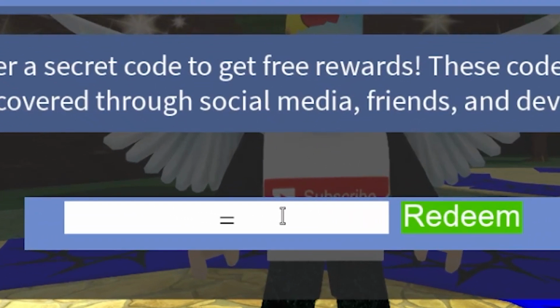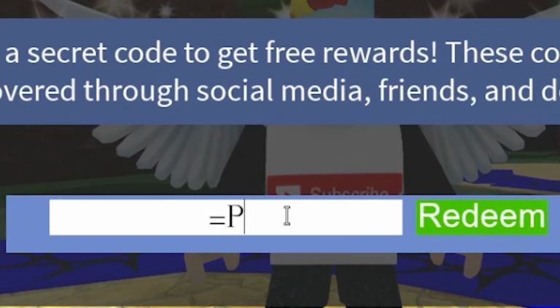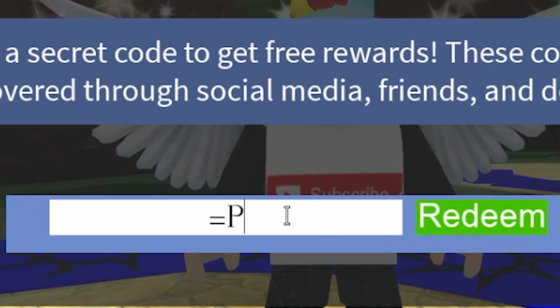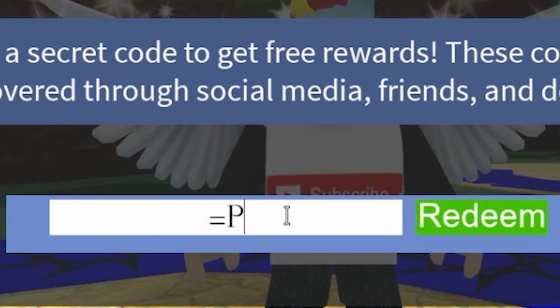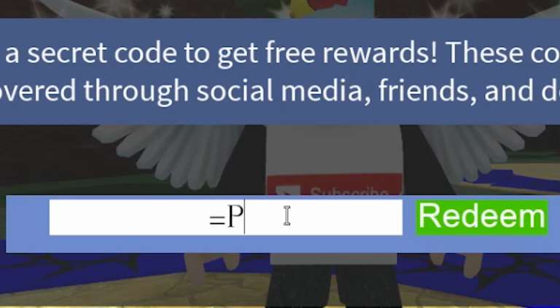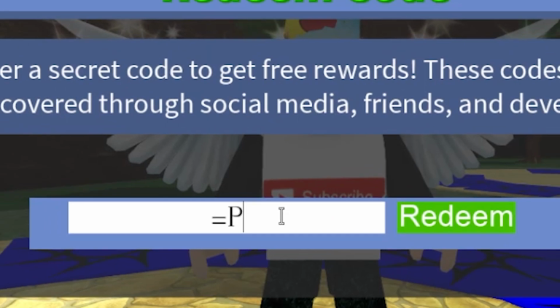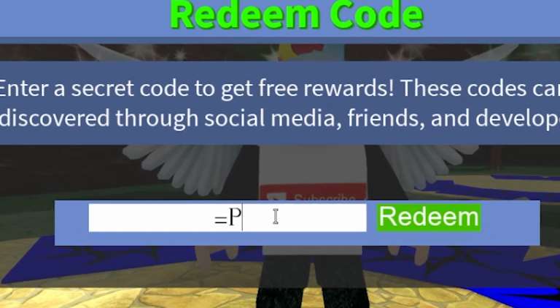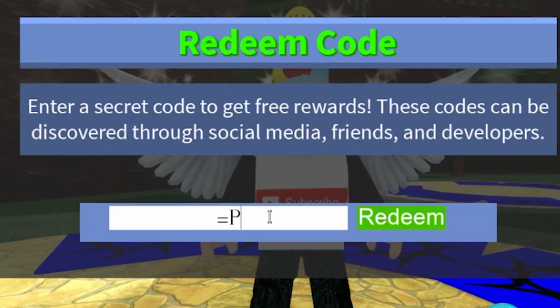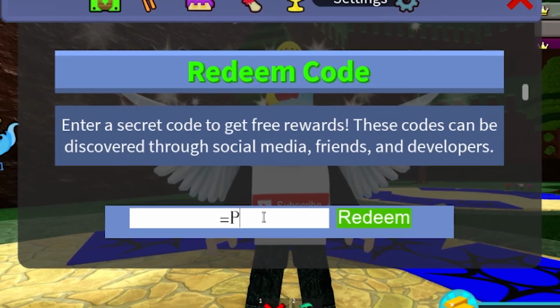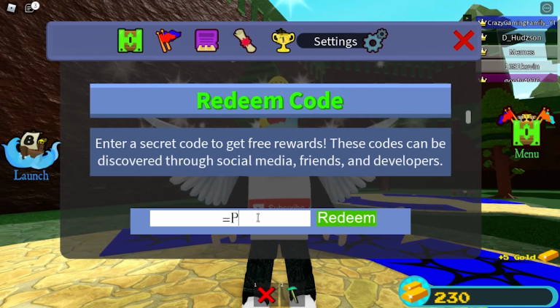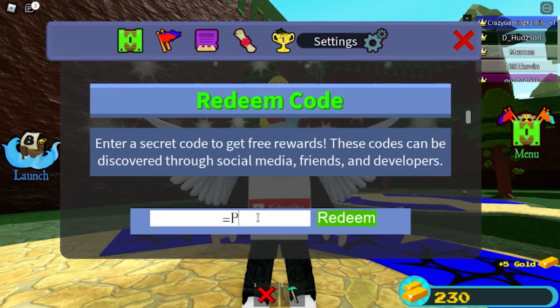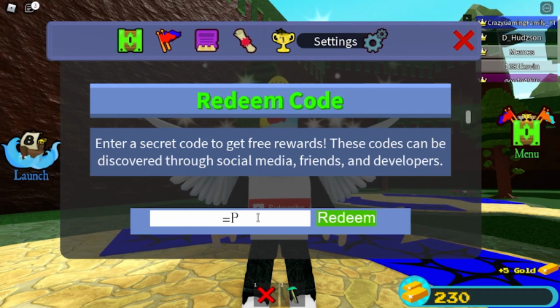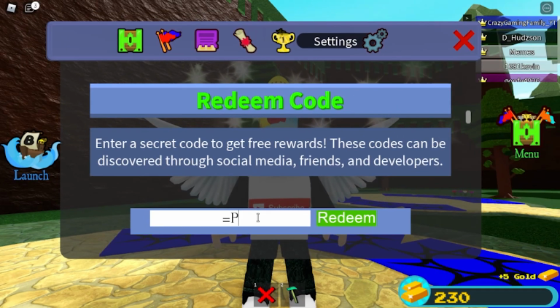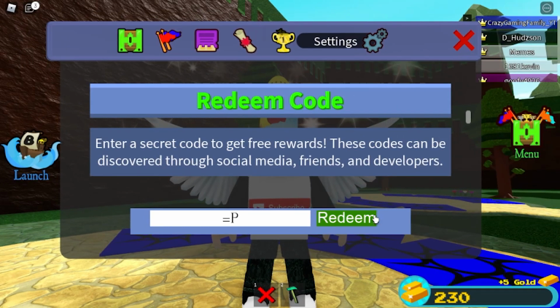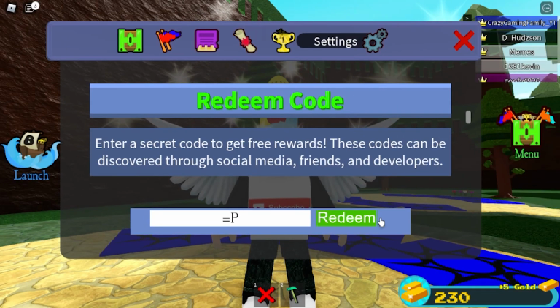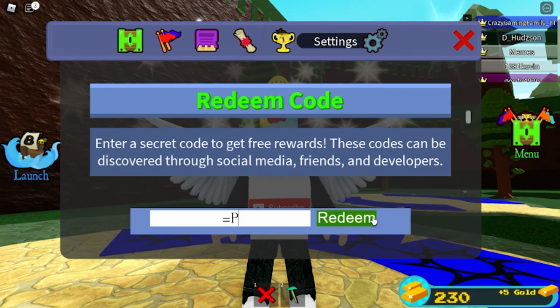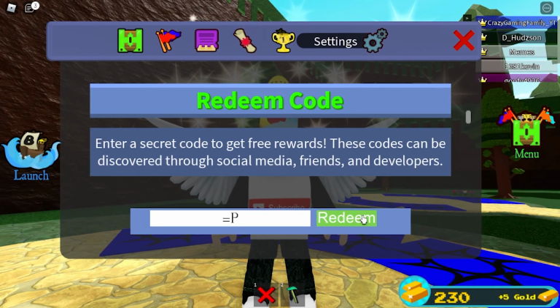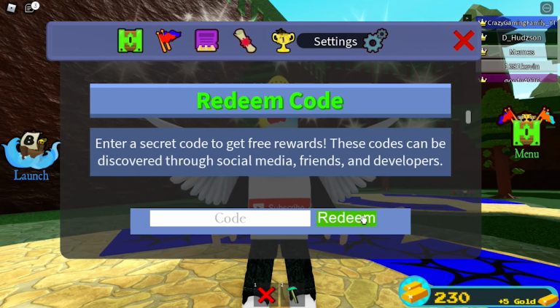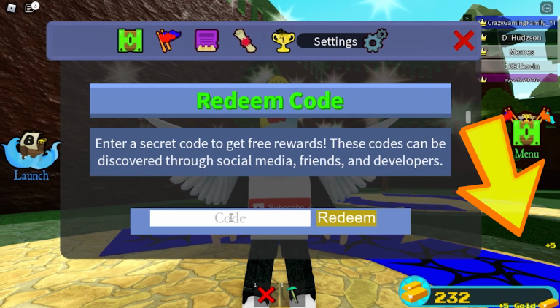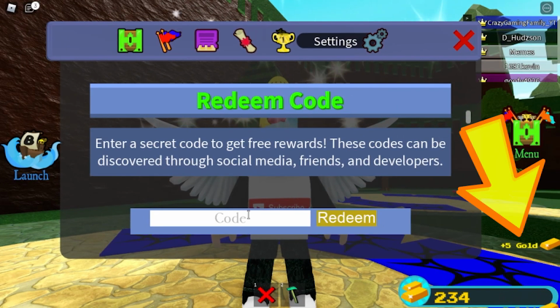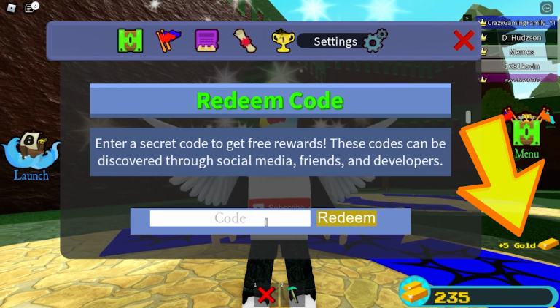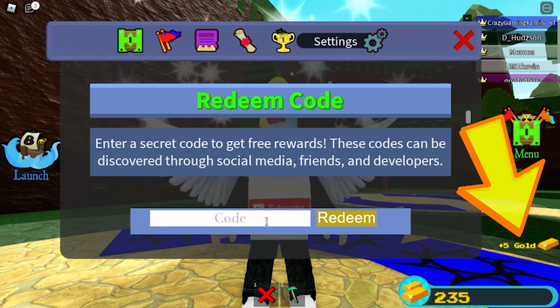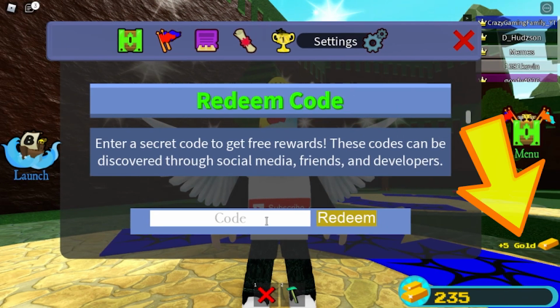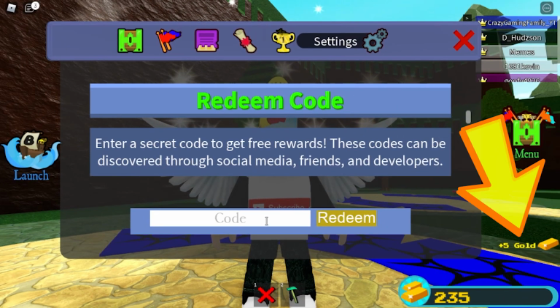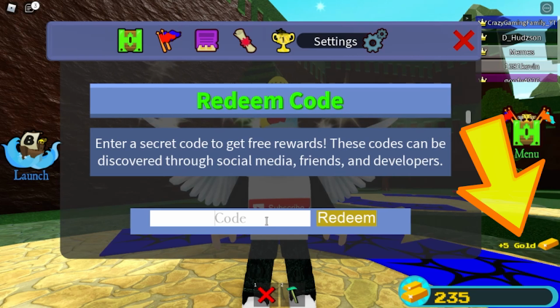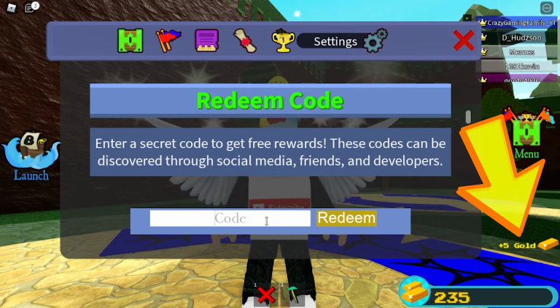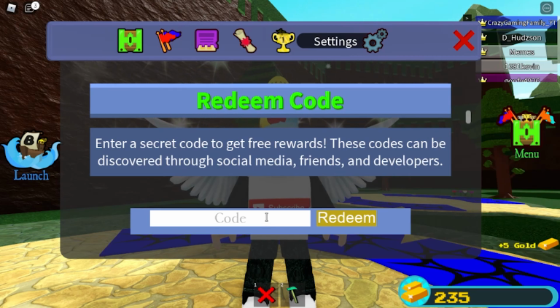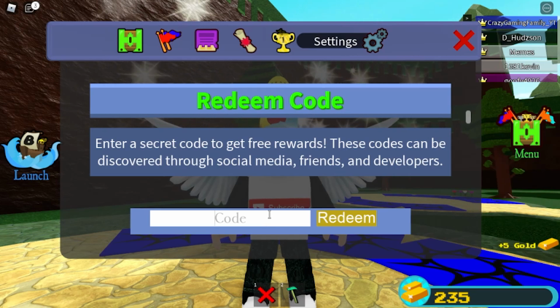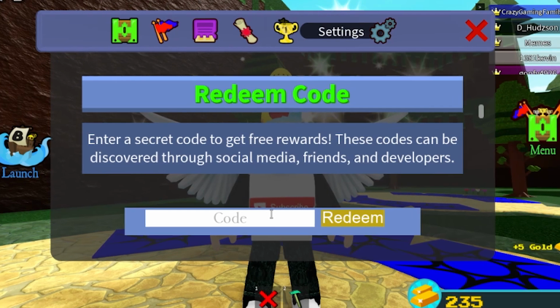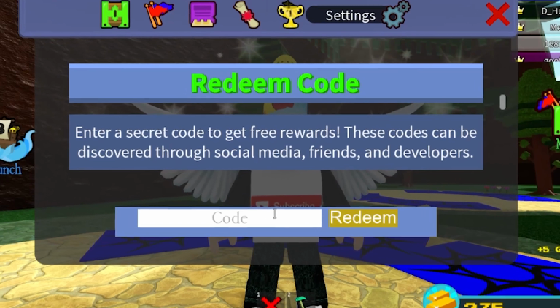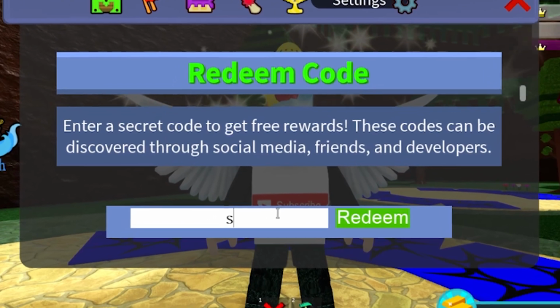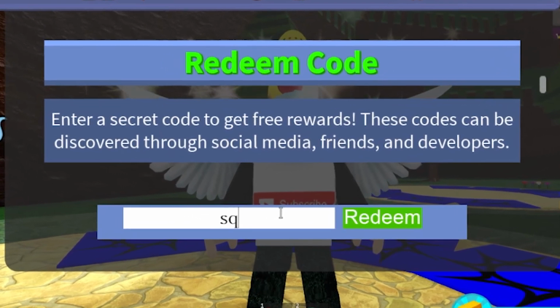Another one: equal P — like you're sticking your tongue out — click on redeem as well, boom, another five gold, just that easy.